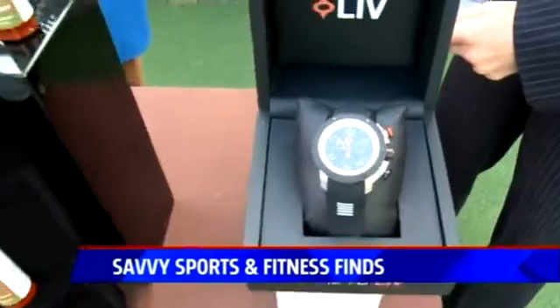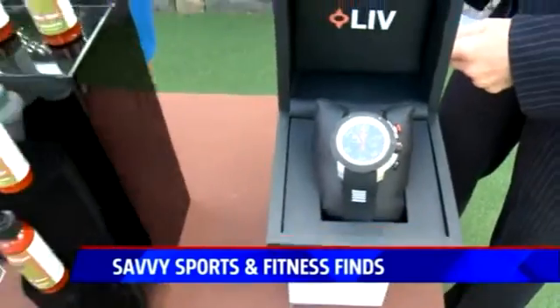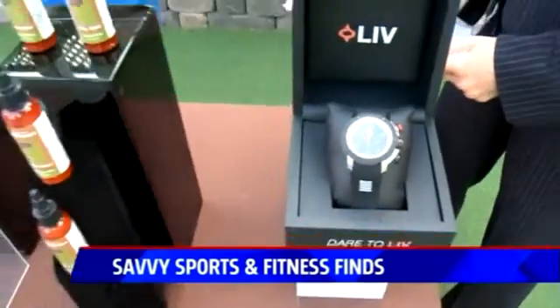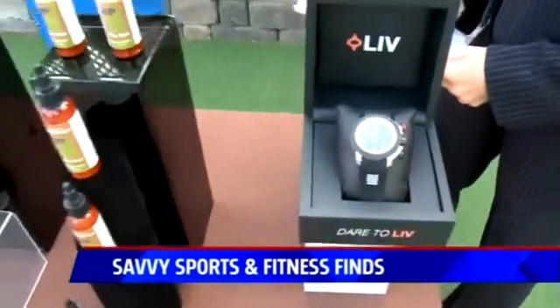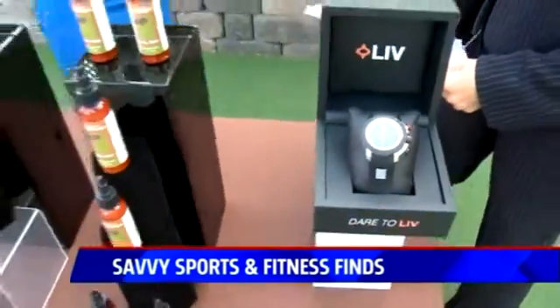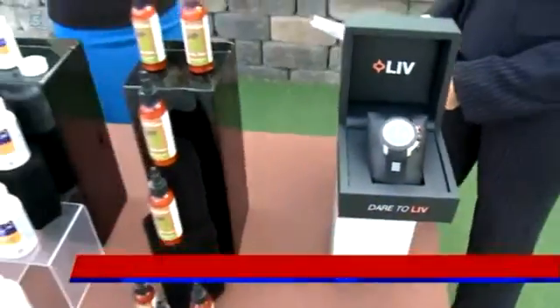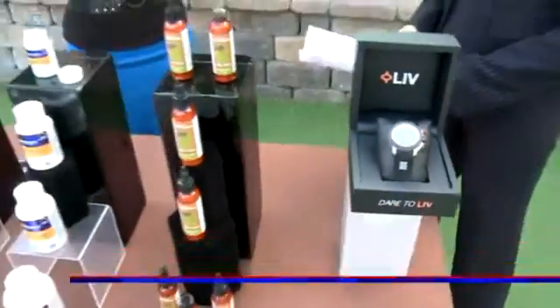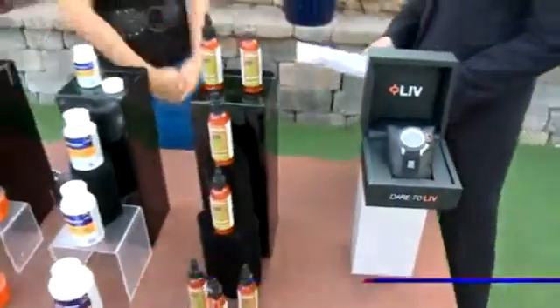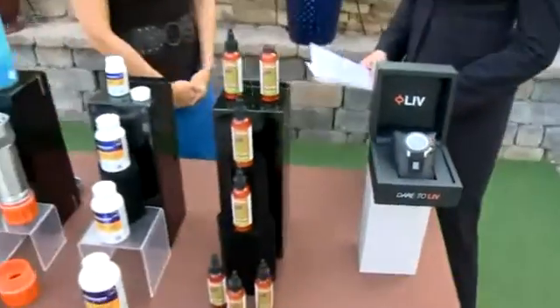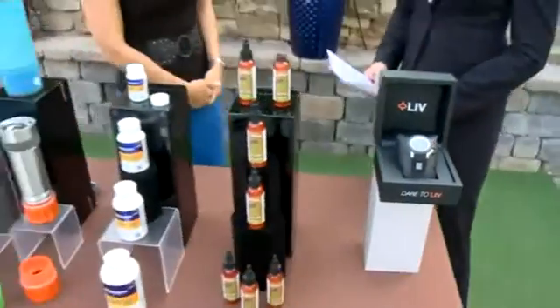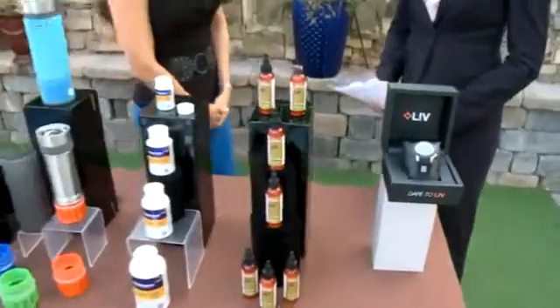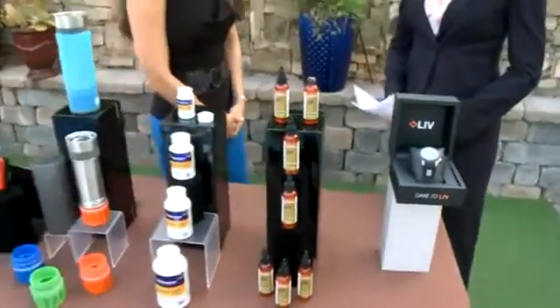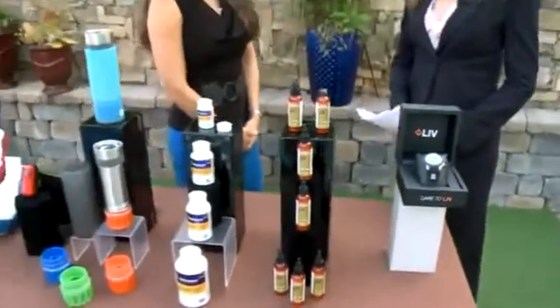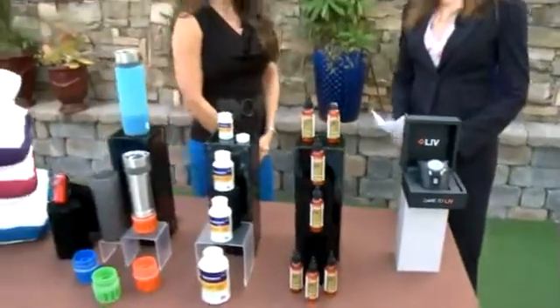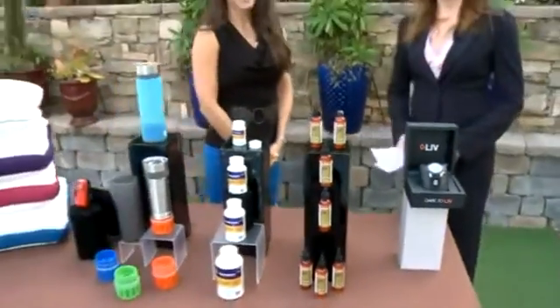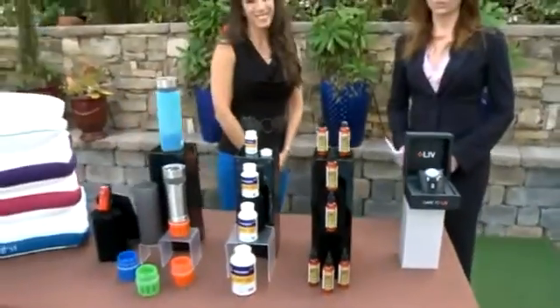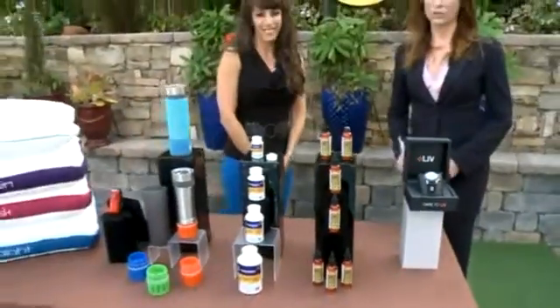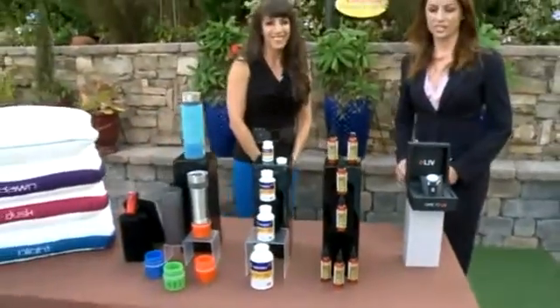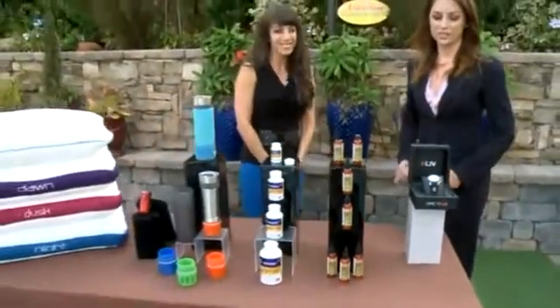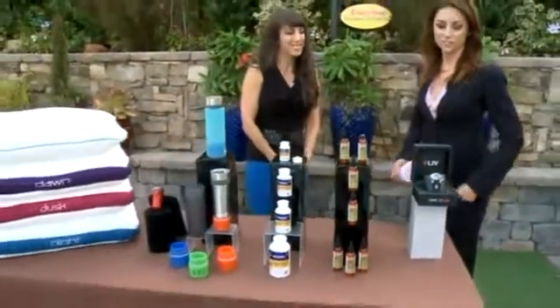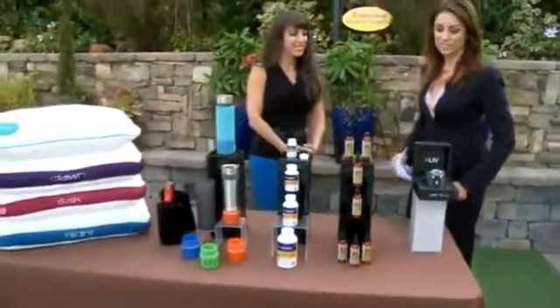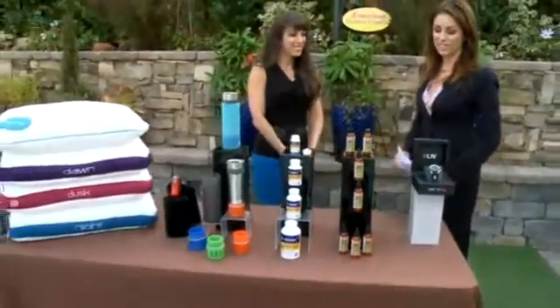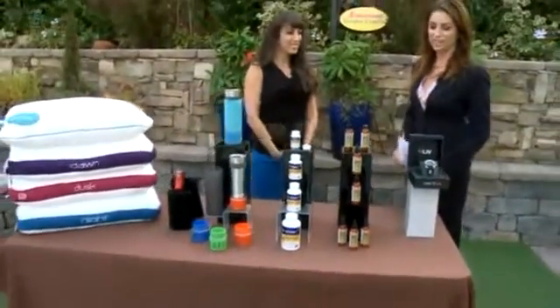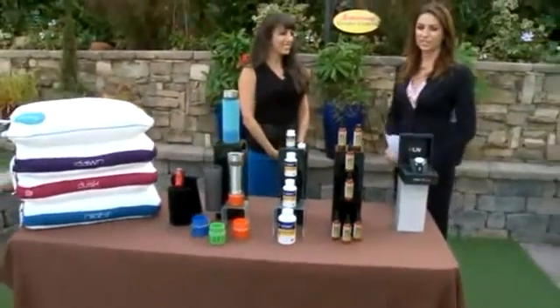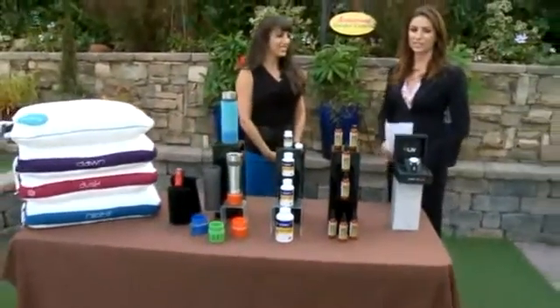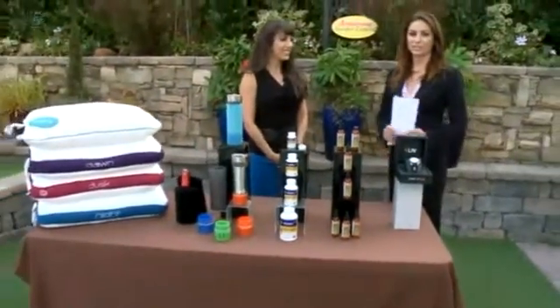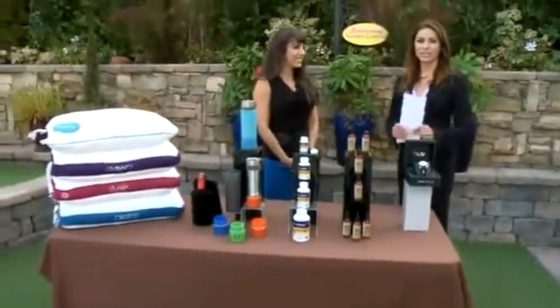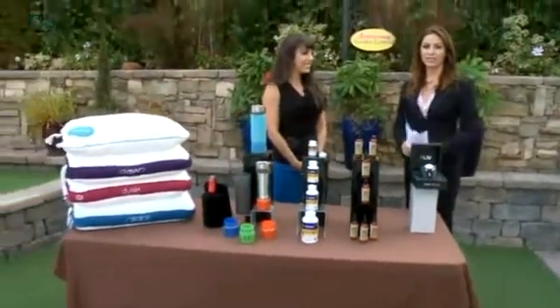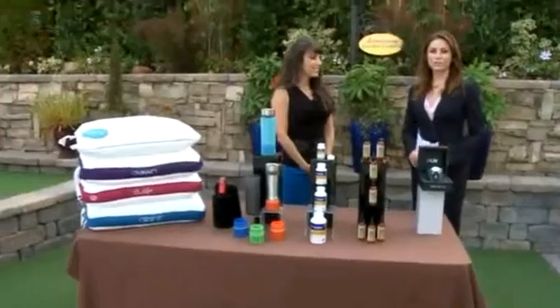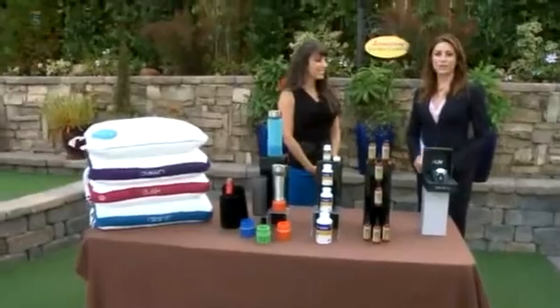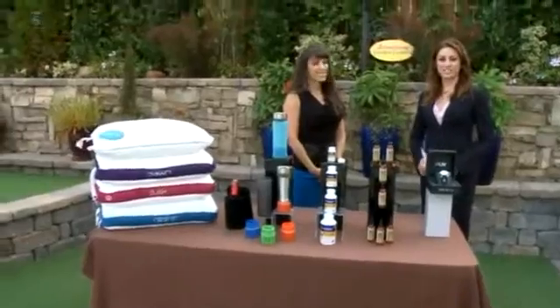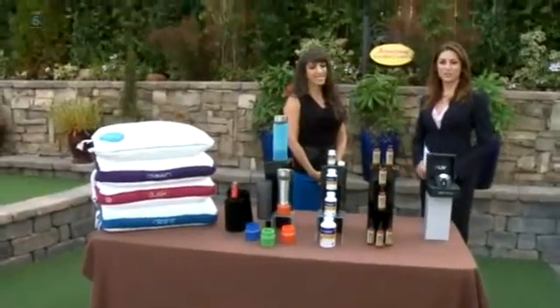Marilee Kern, thank you for being here. For more information, go to our website, FoxLiveSanDiego.com.